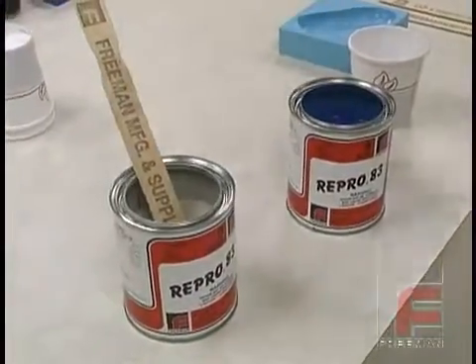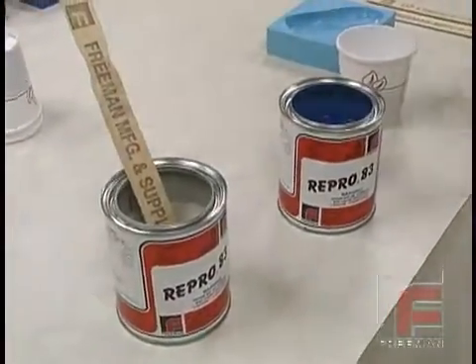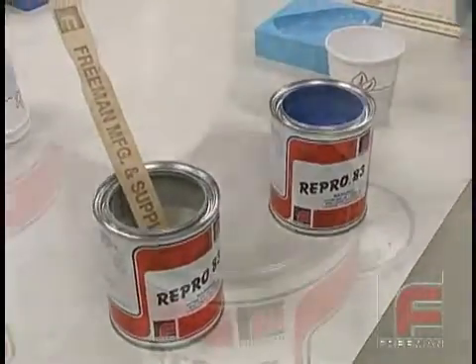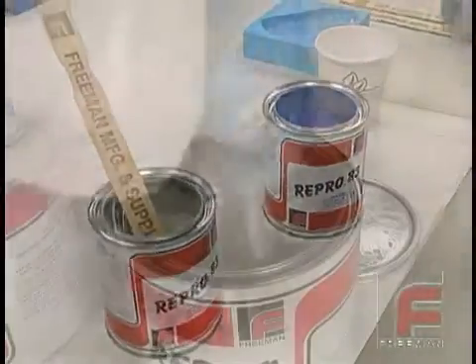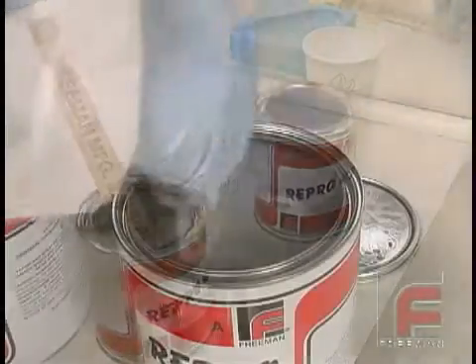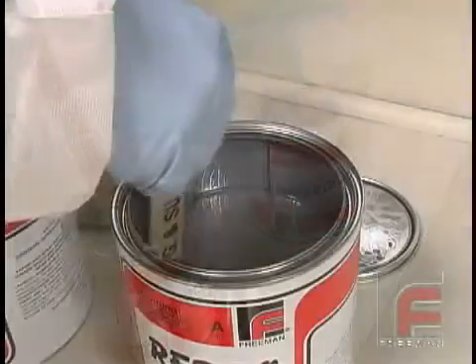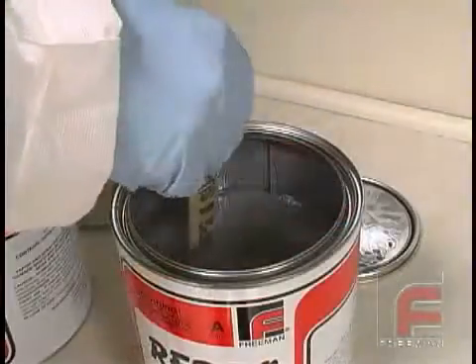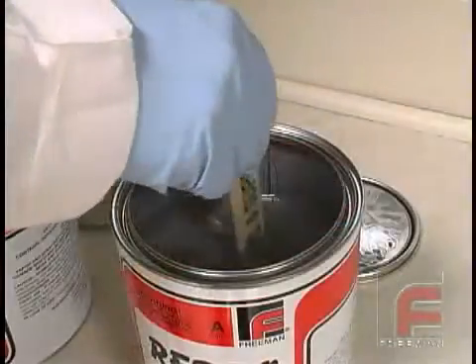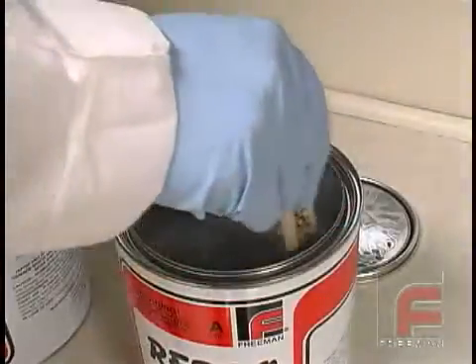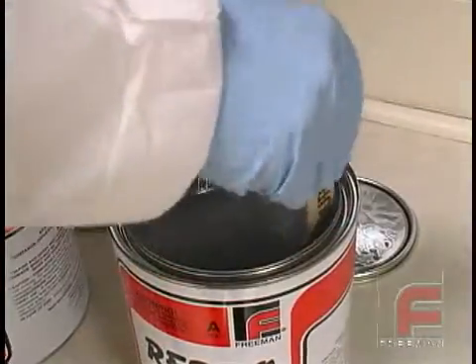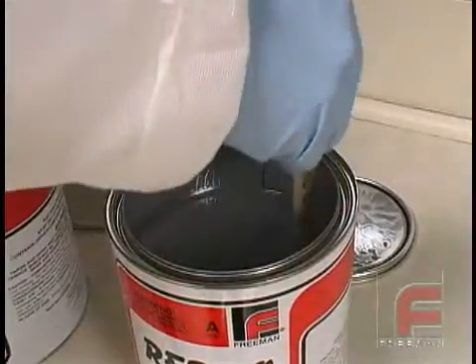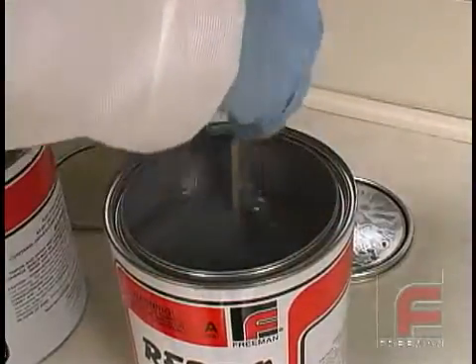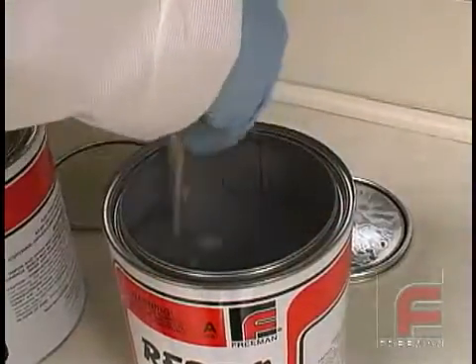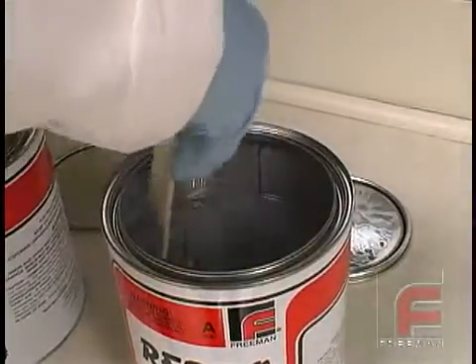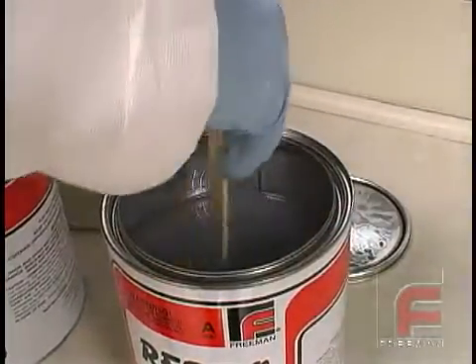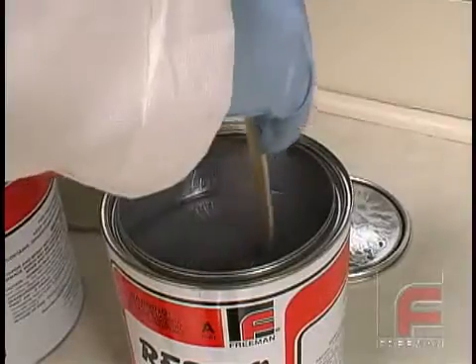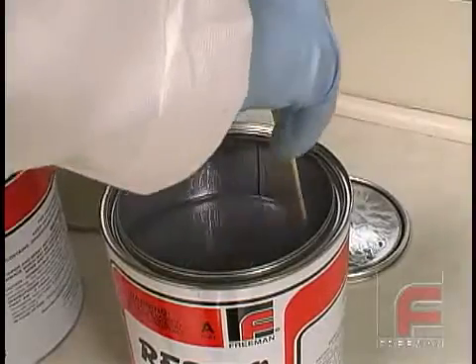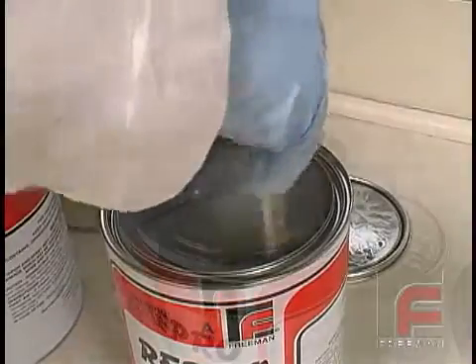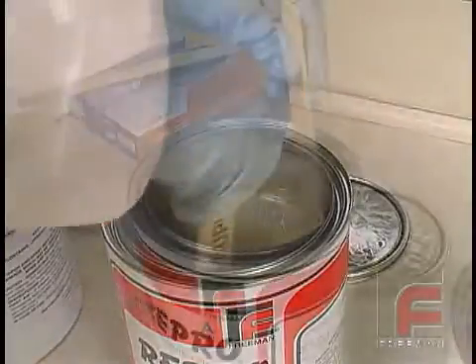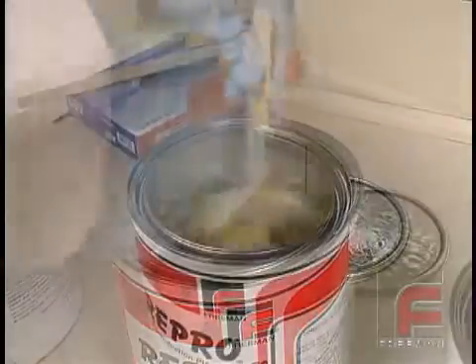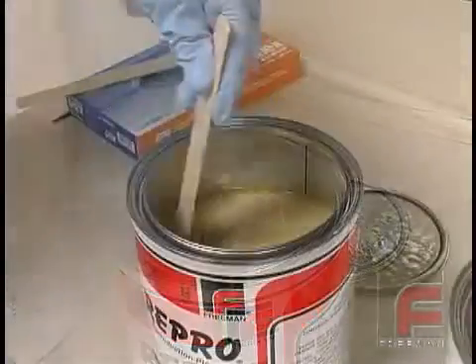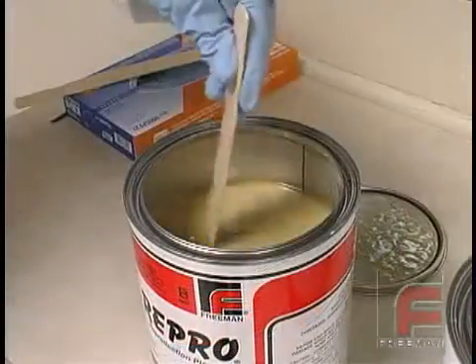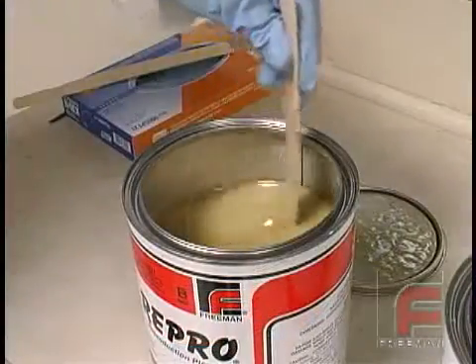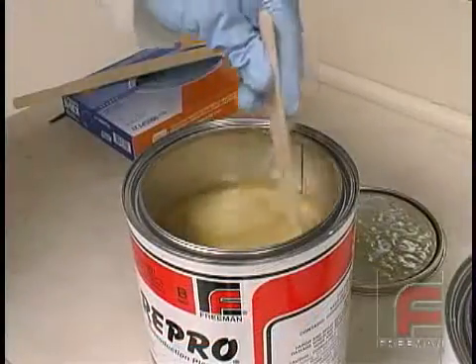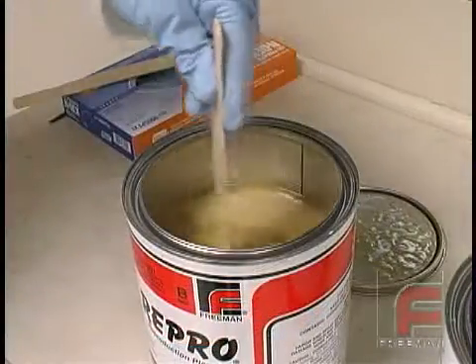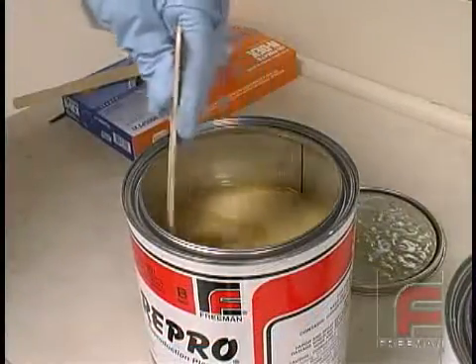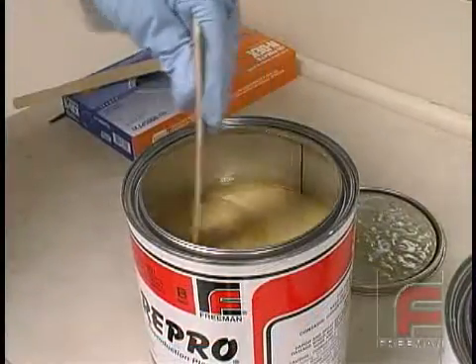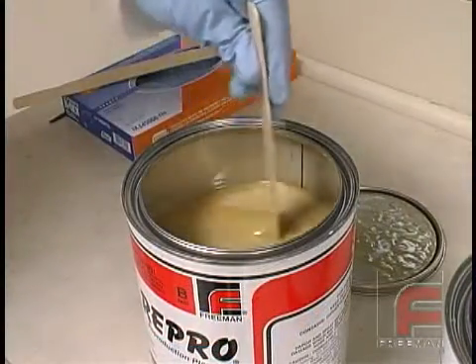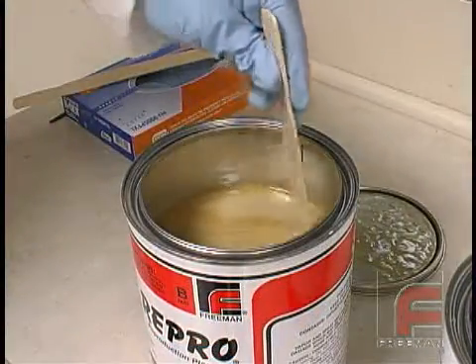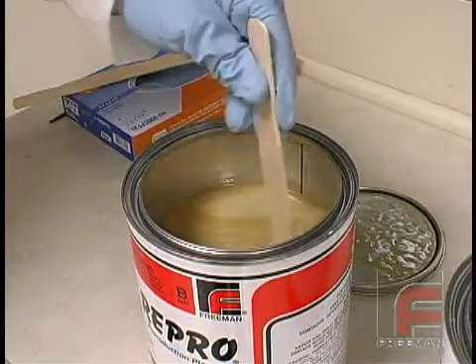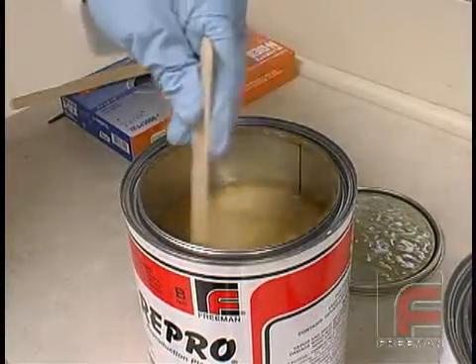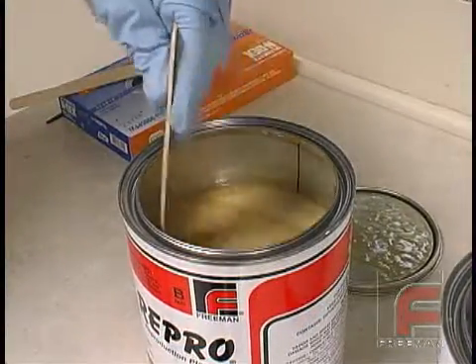Note that our three newest Repro formulations are all non-settling, meaning they can be mixed thoroughly without a mechanical aid.